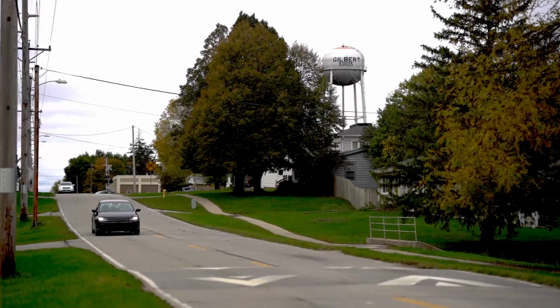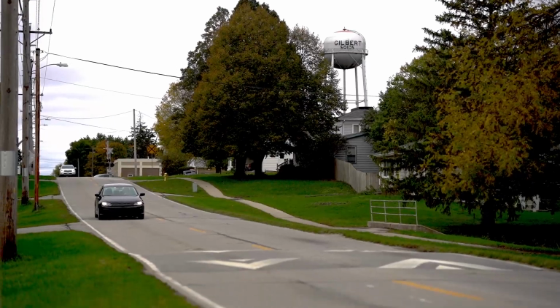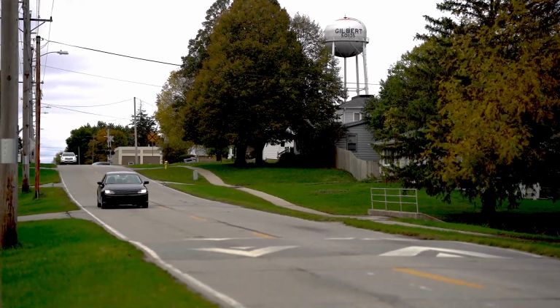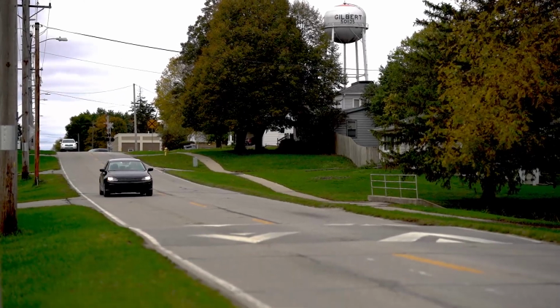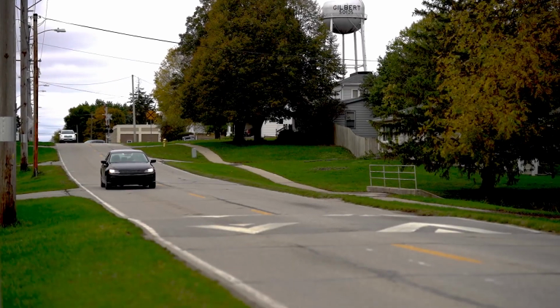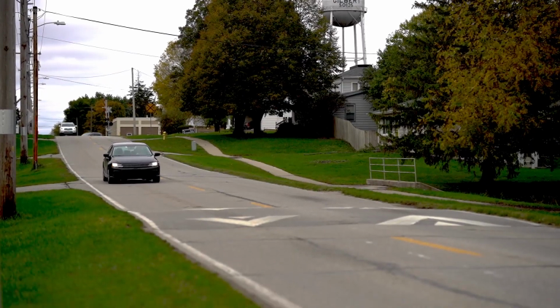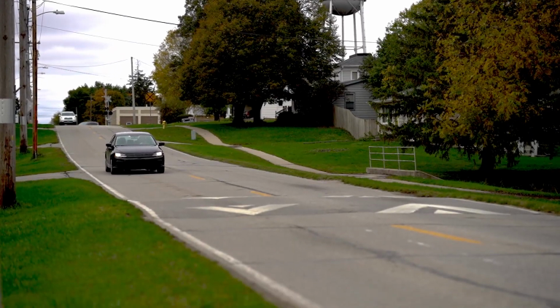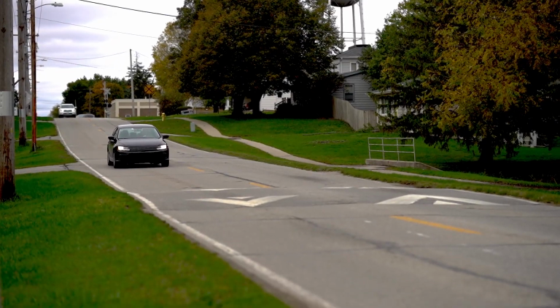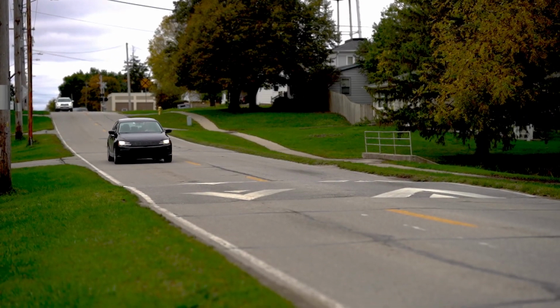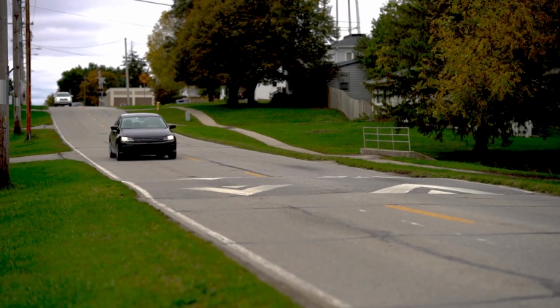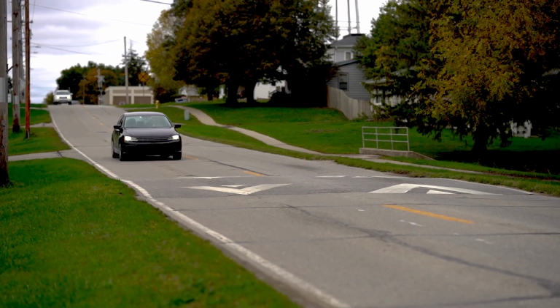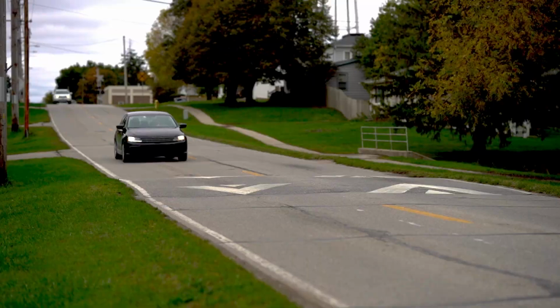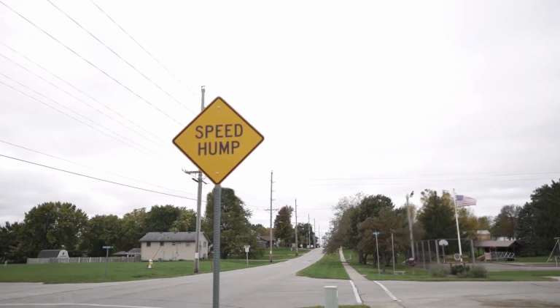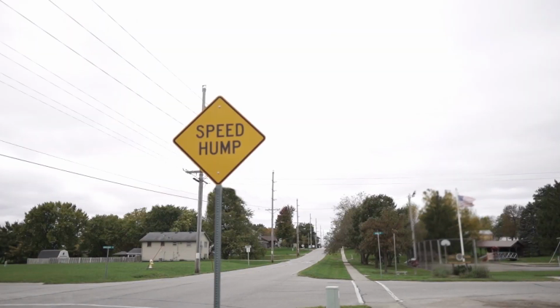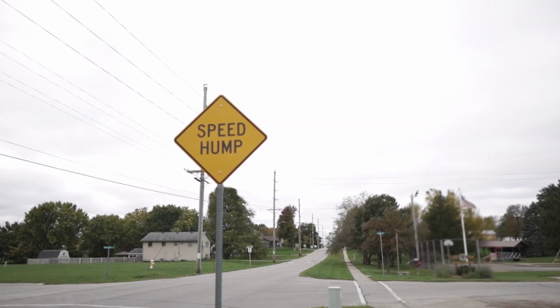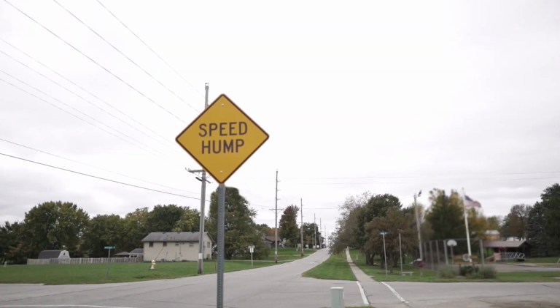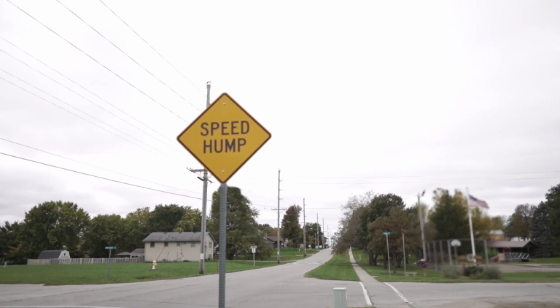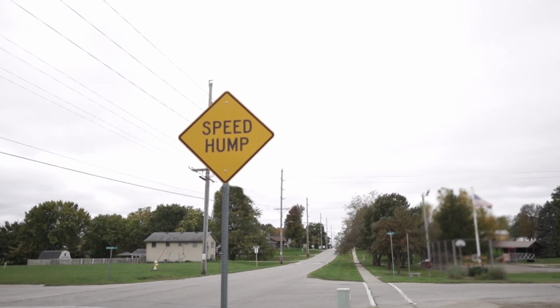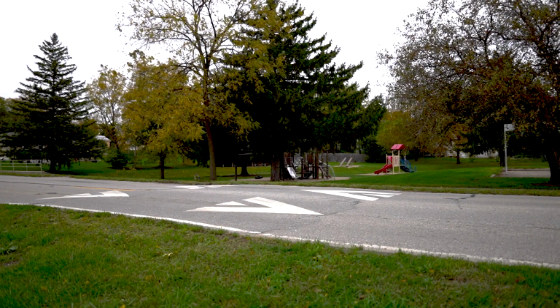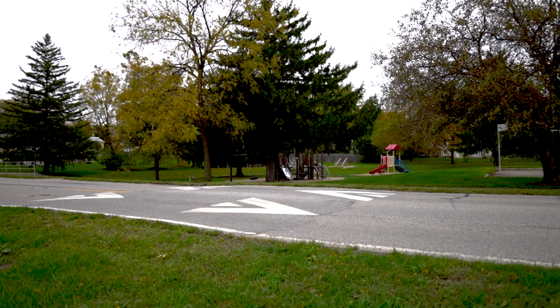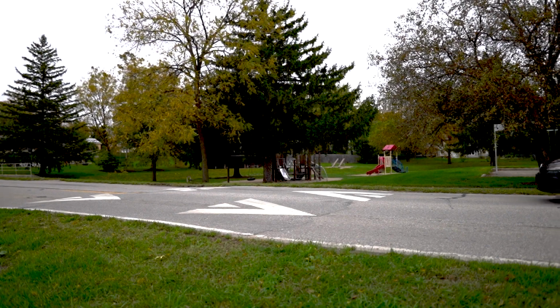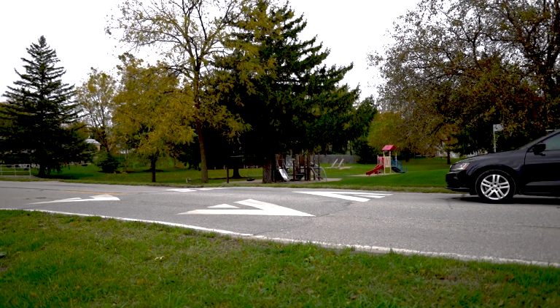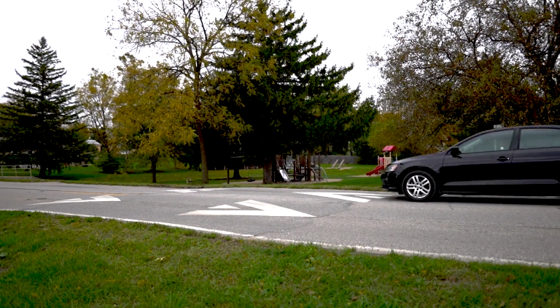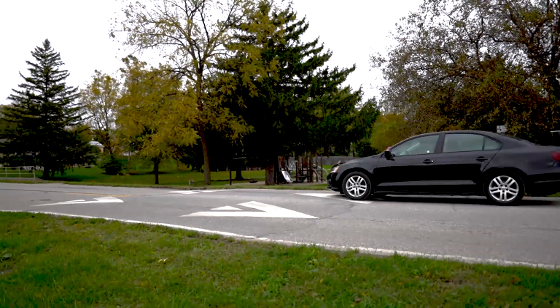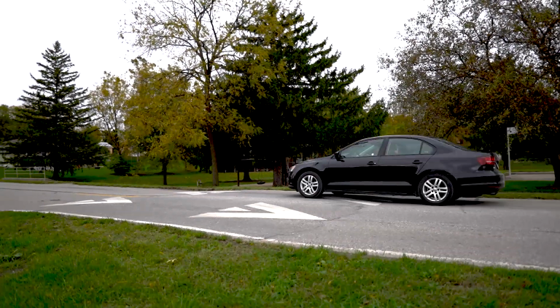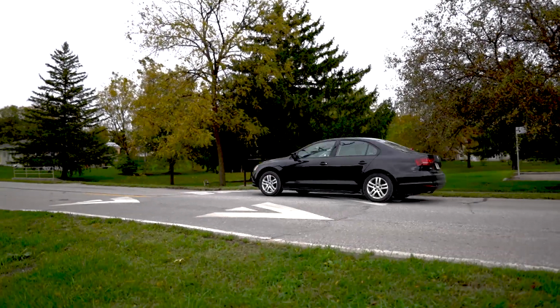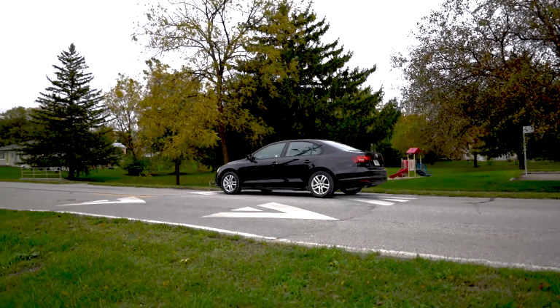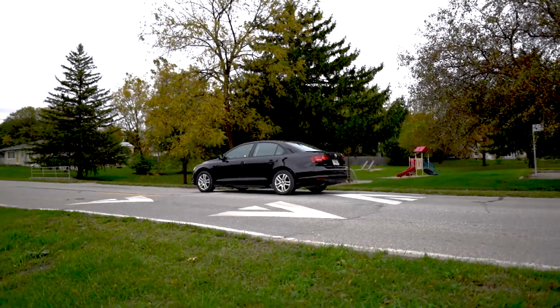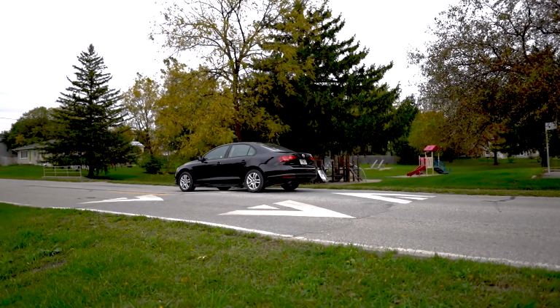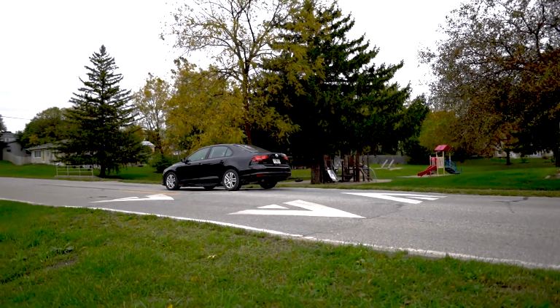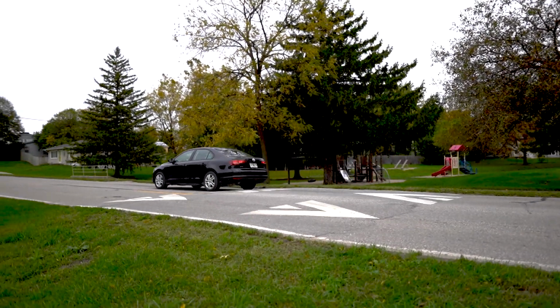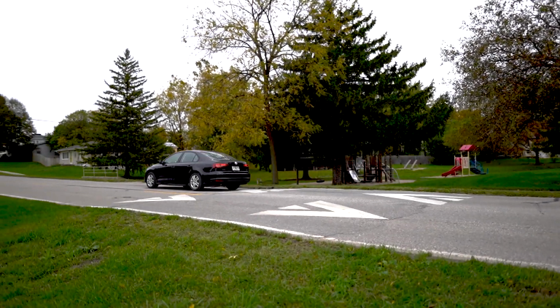Another countermeasure that produced good results was the speed hump. It helped drivers slow down four to five miles per hour.